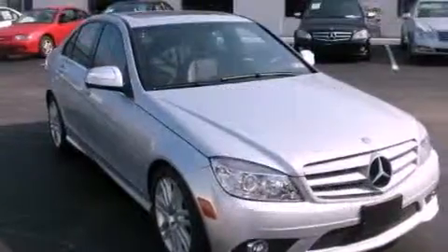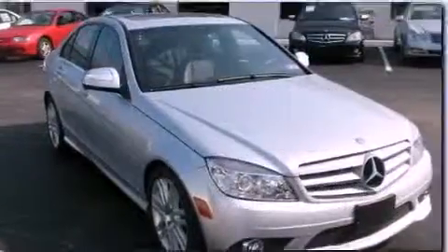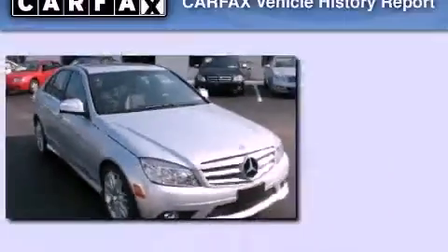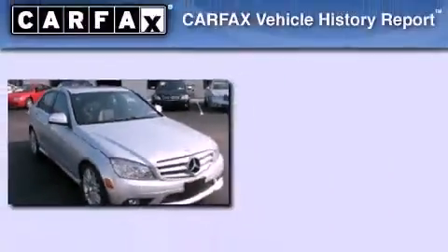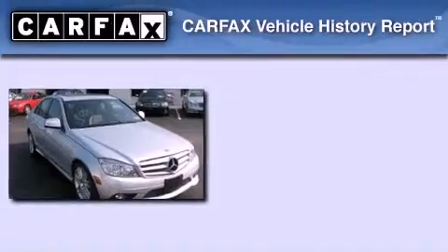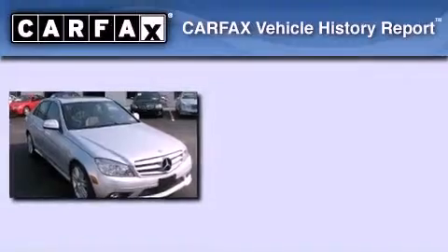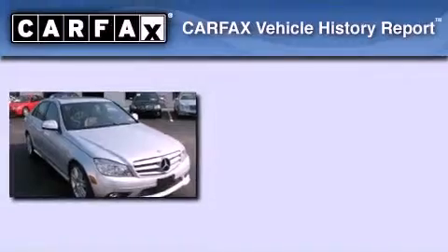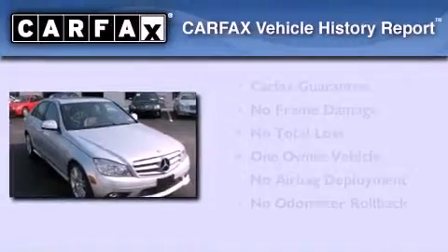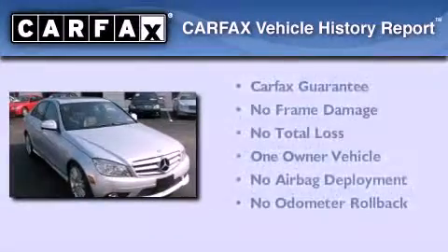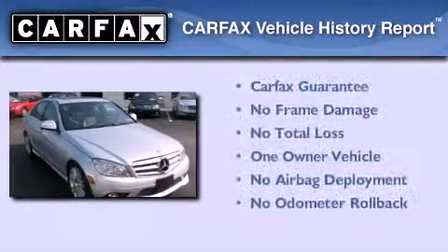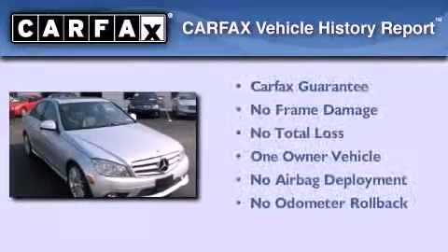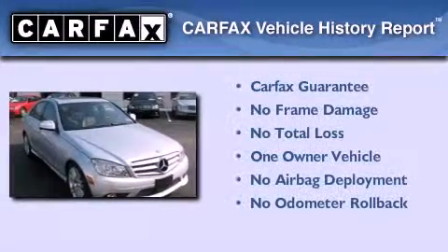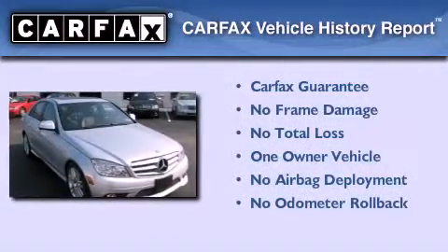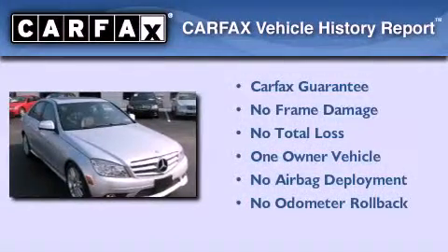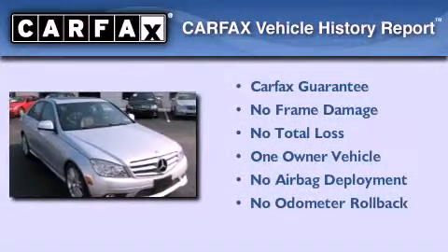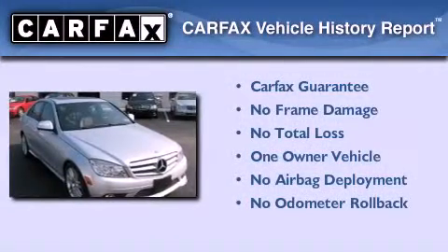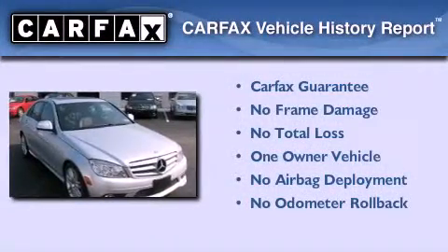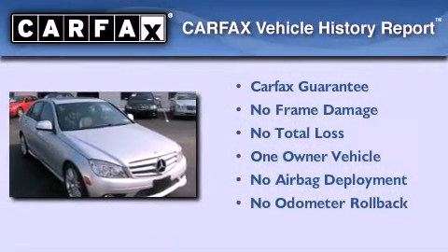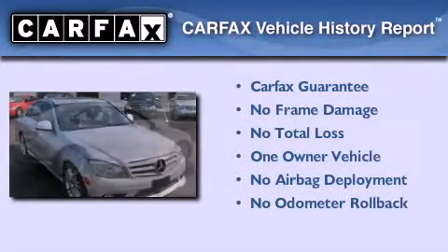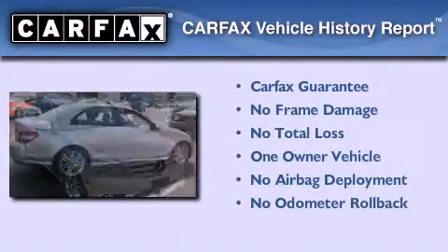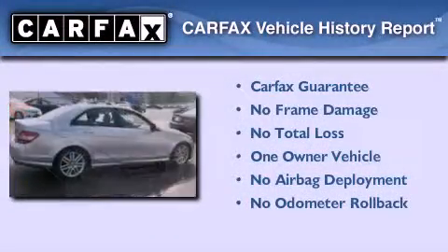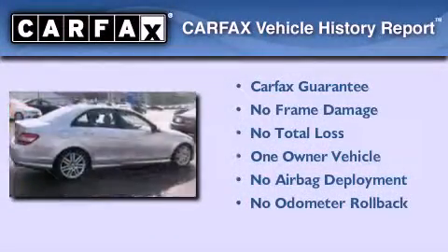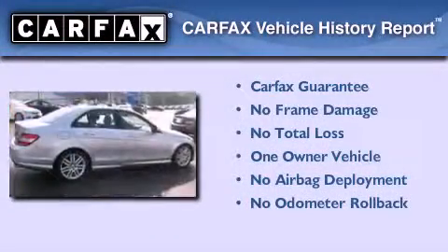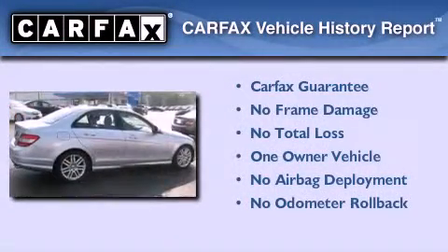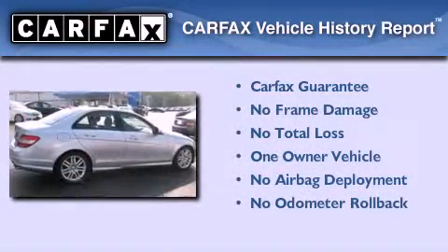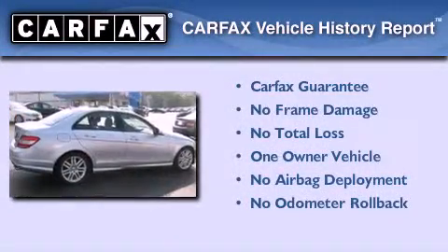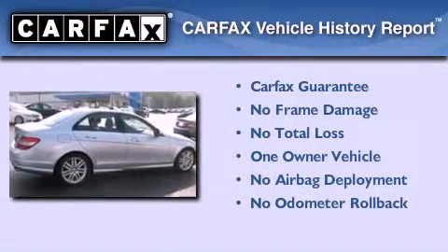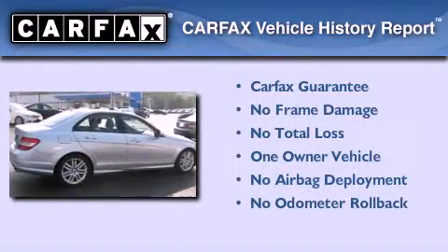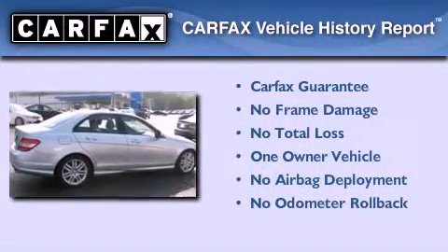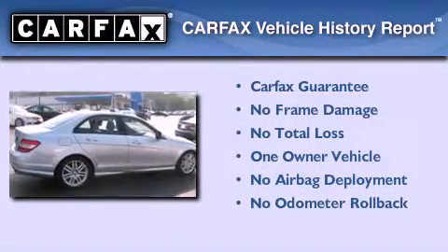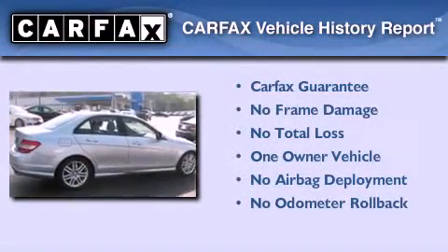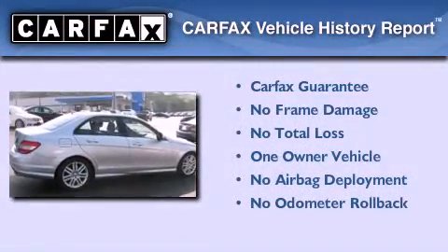This Mercedes-Benz has had only one owner, and it qualifies for the Carfax buy-back guarantee.